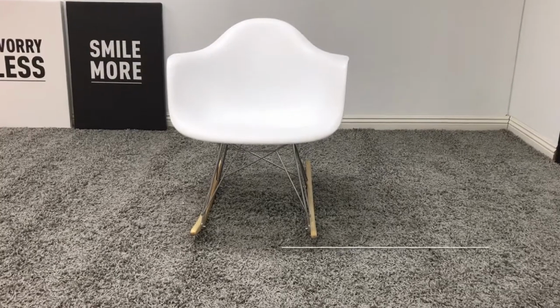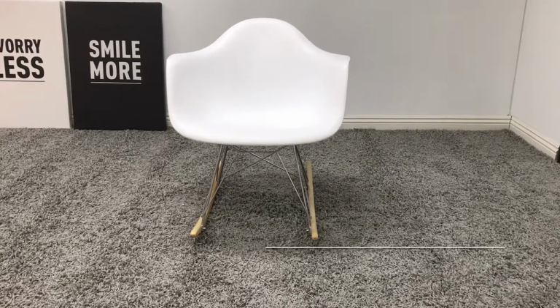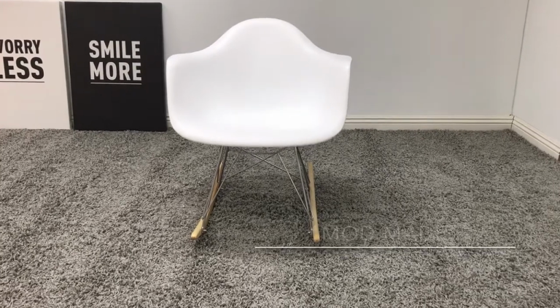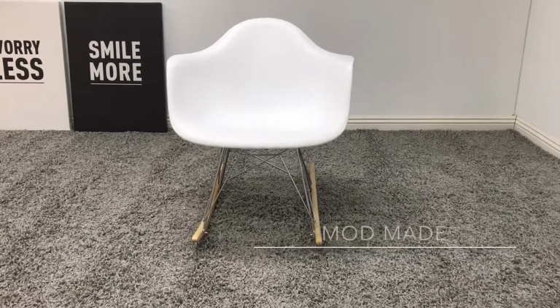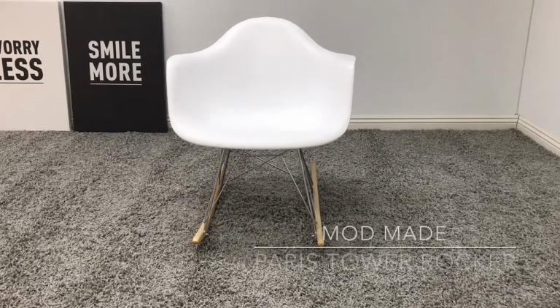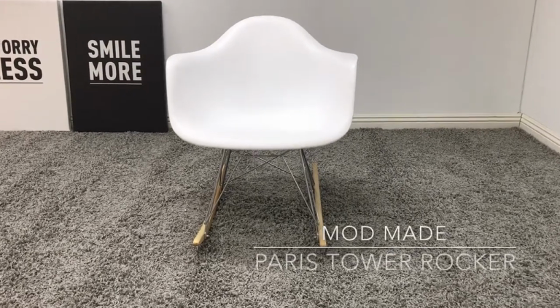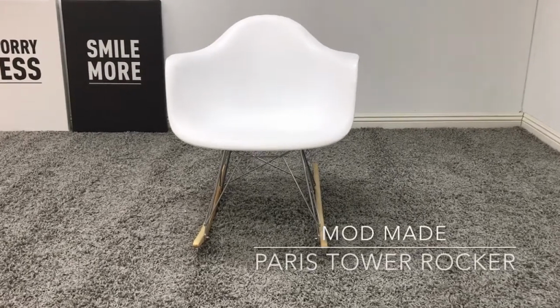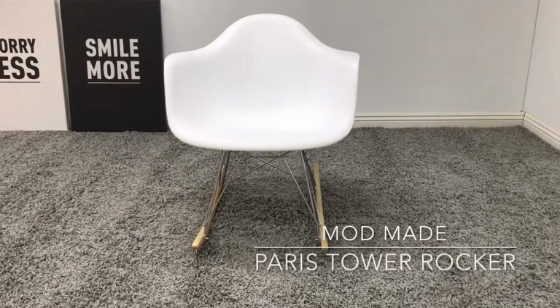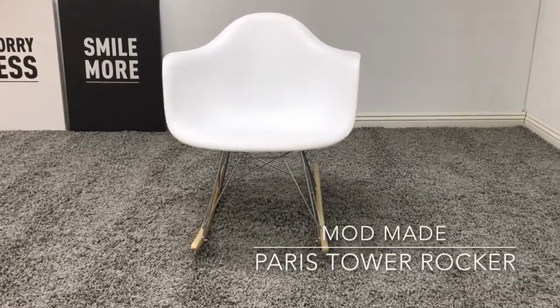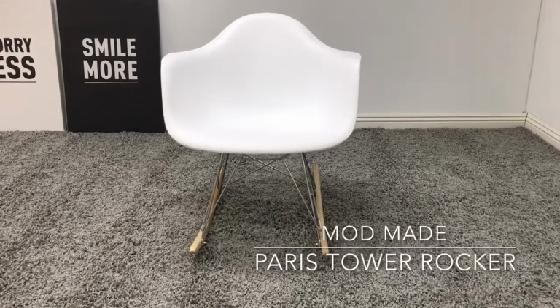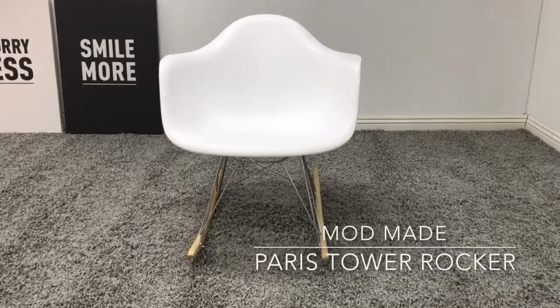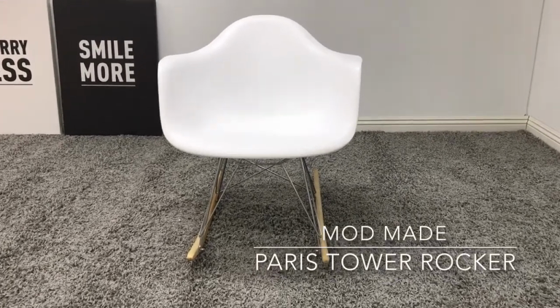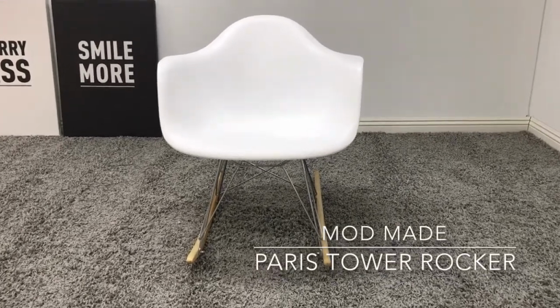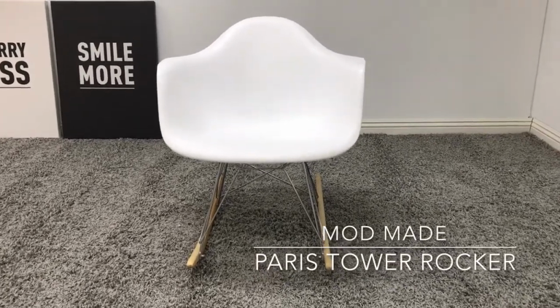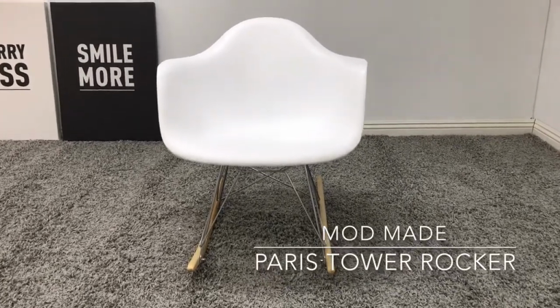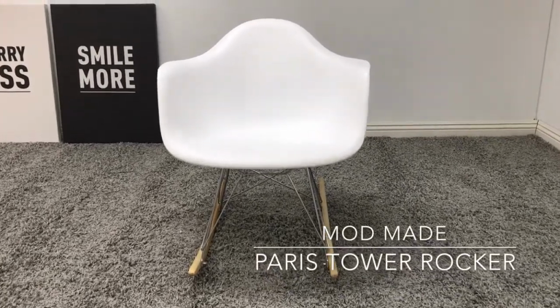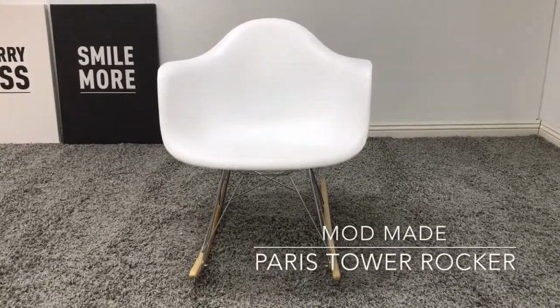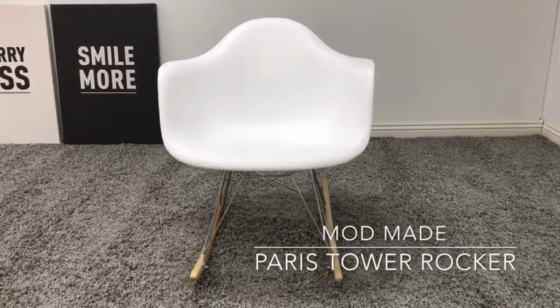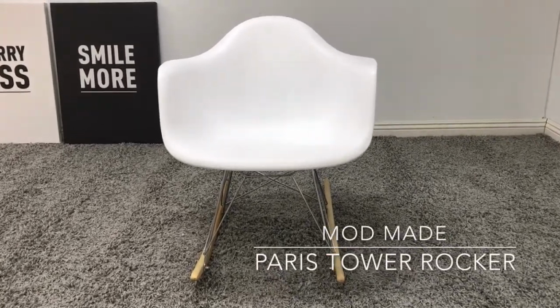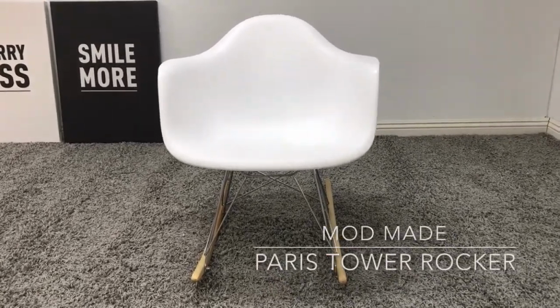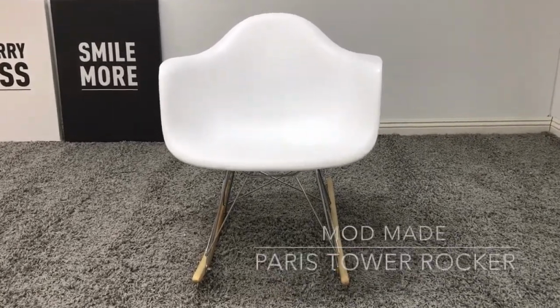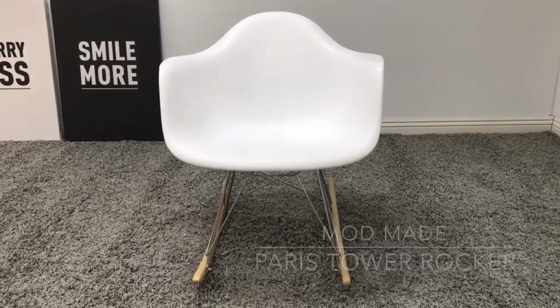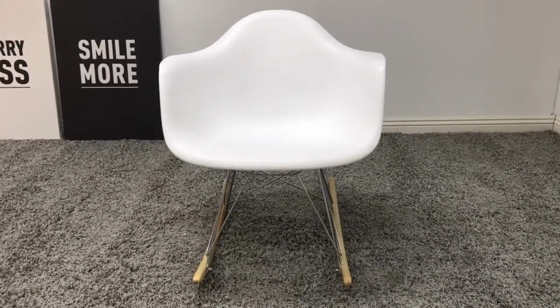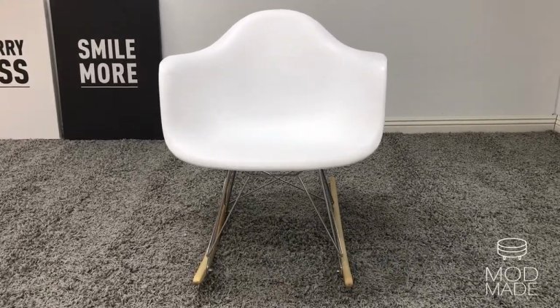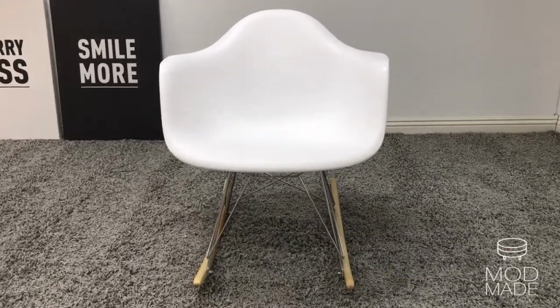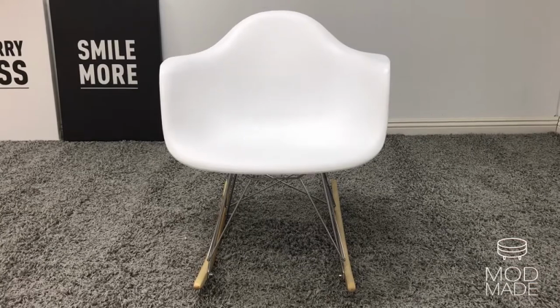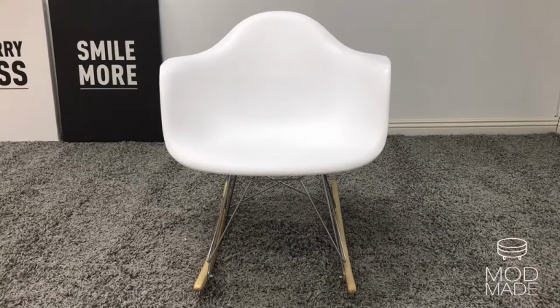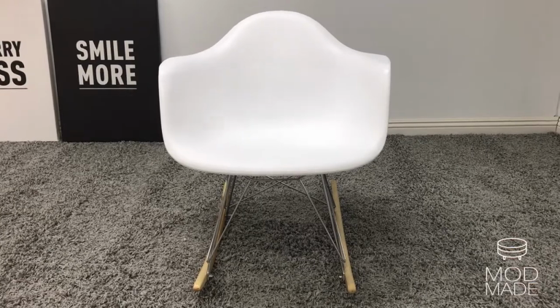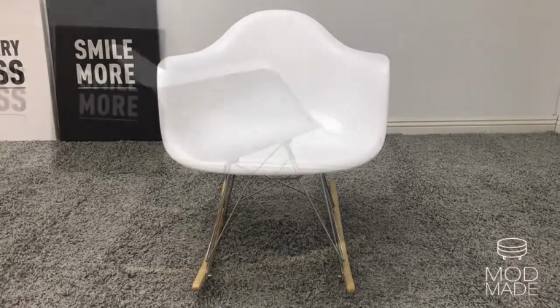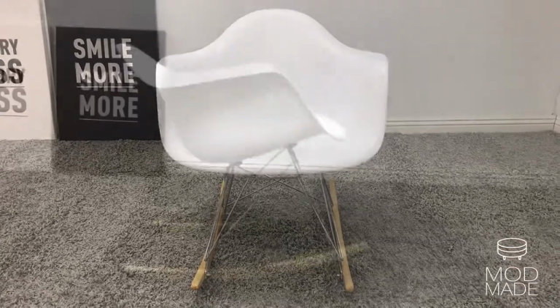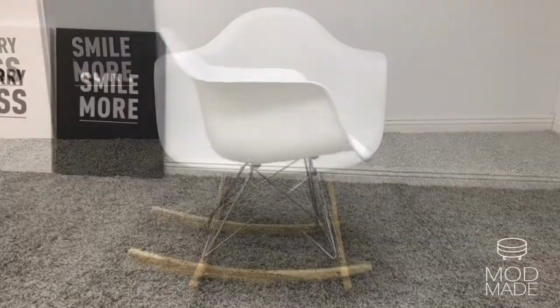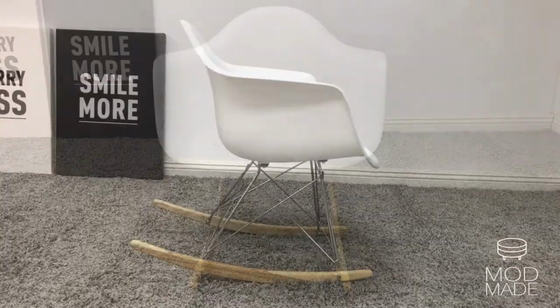The modern version of this rocker is instilled with a fun design with Modmade's Paris Tower Rocker.